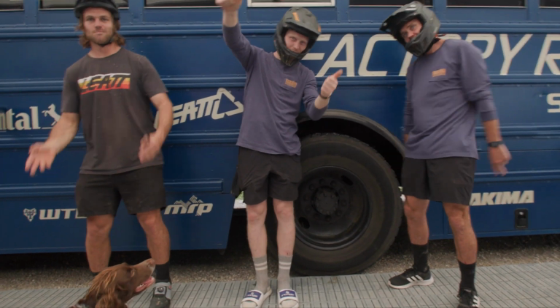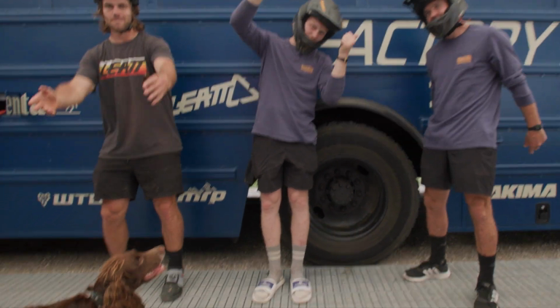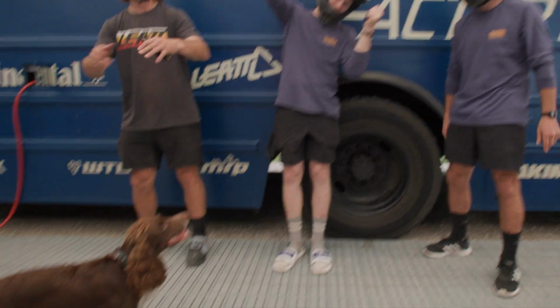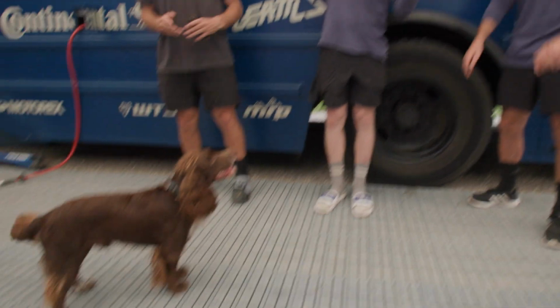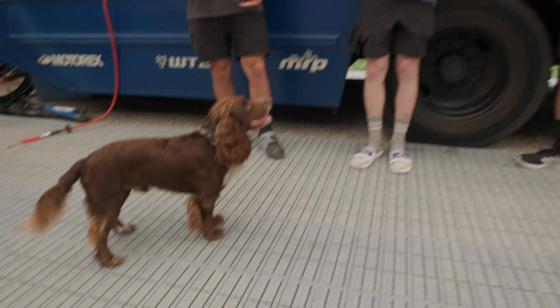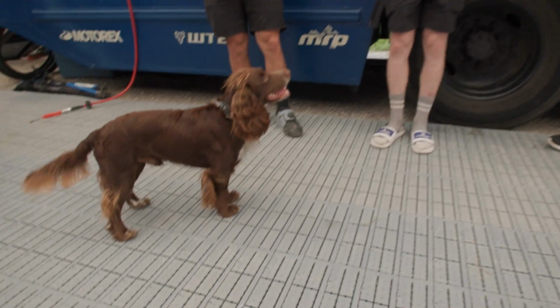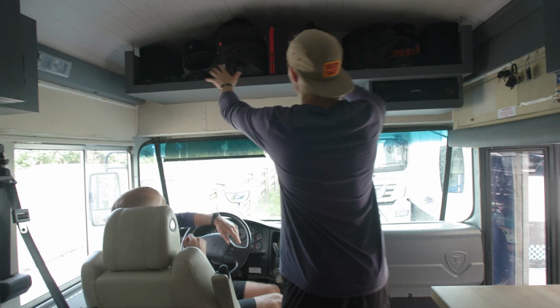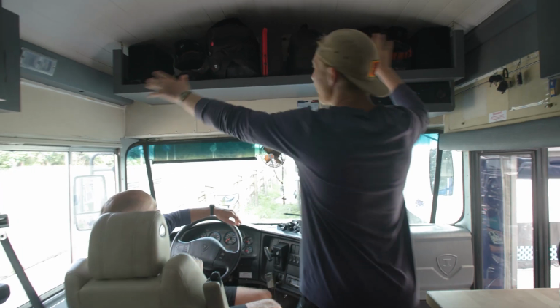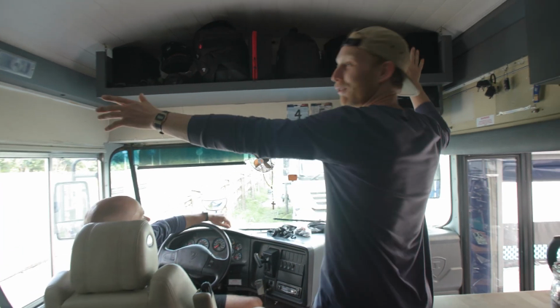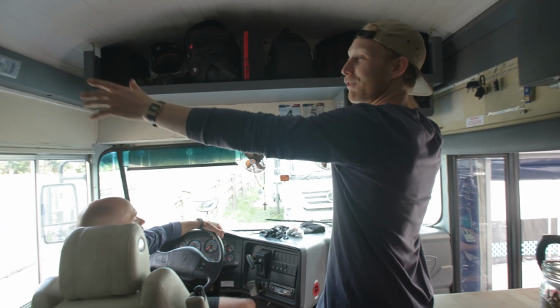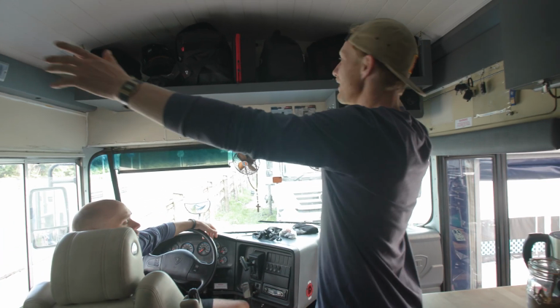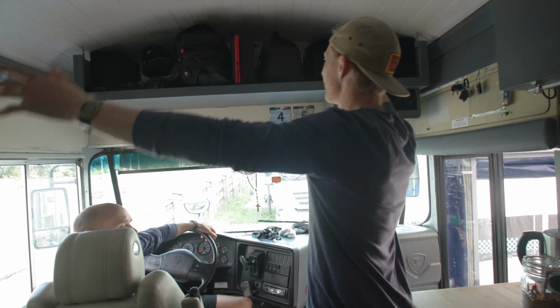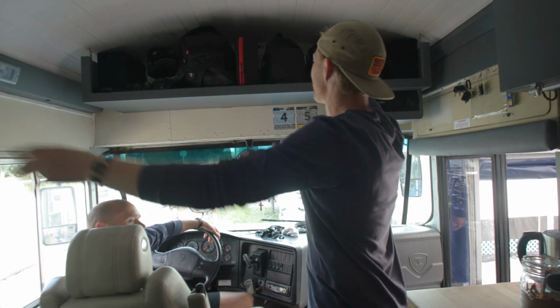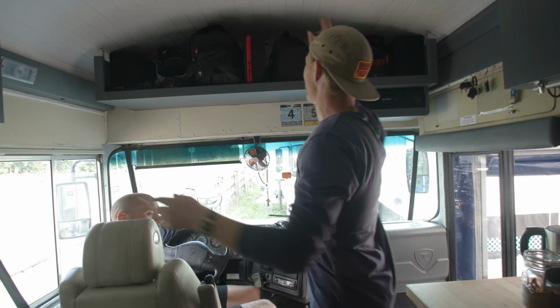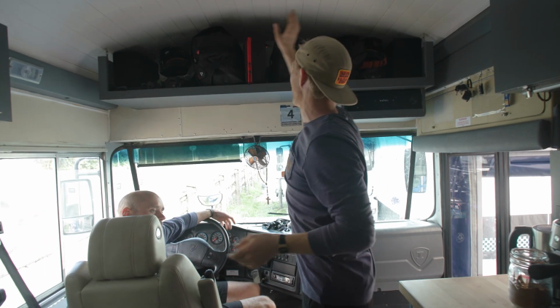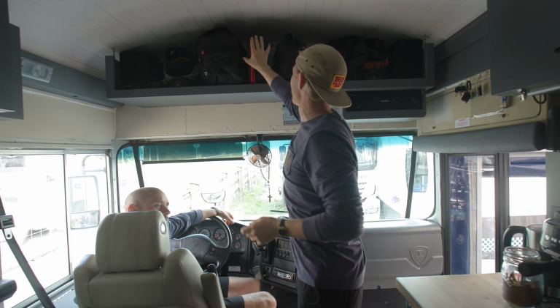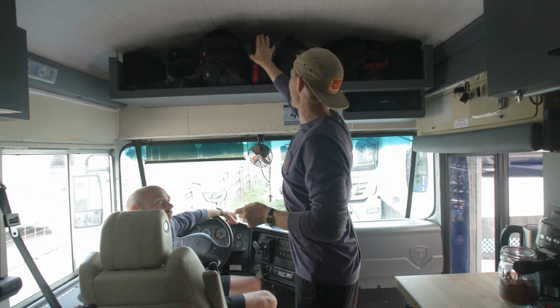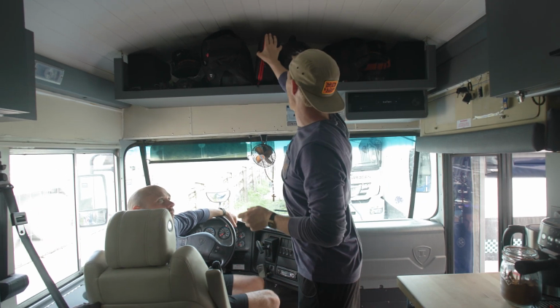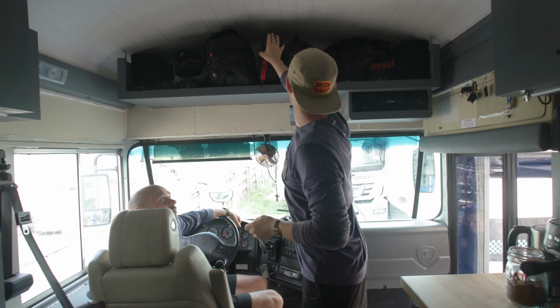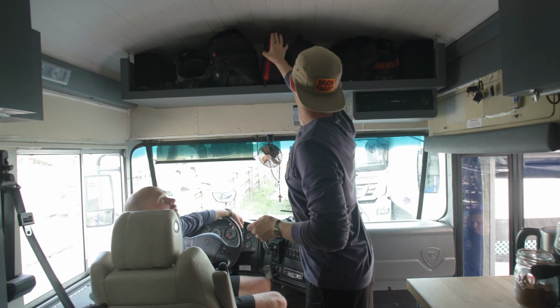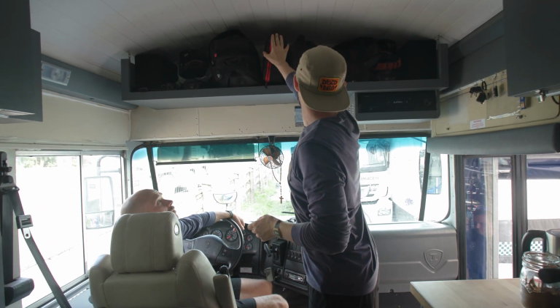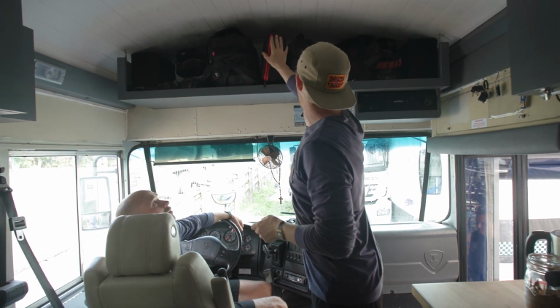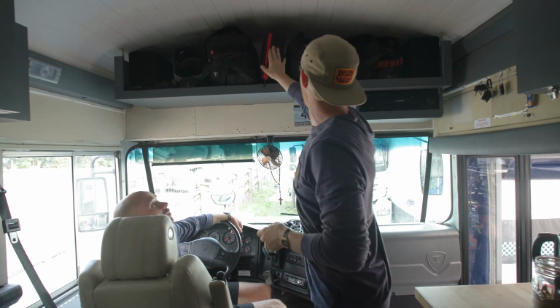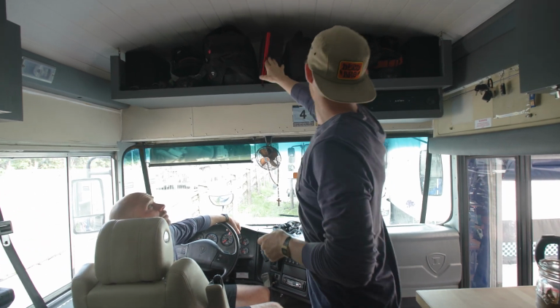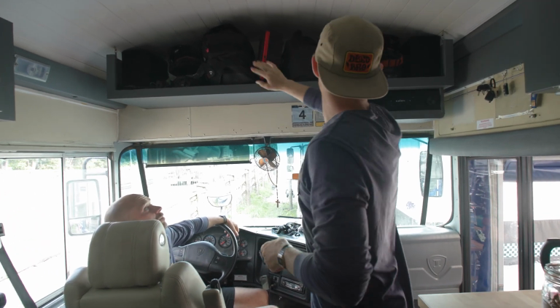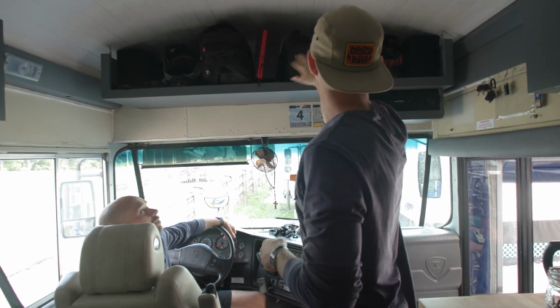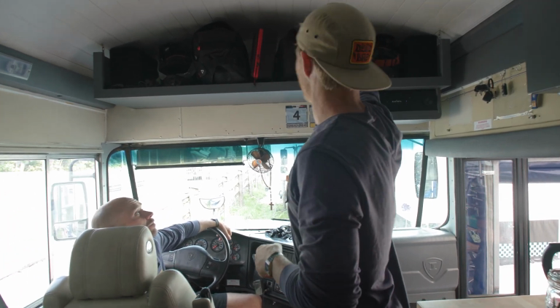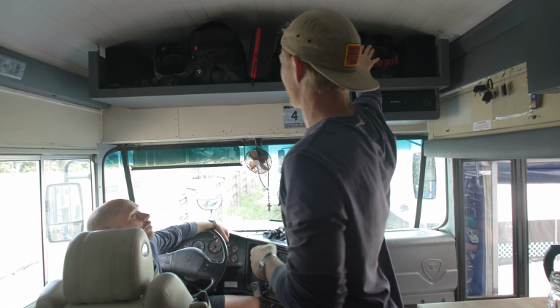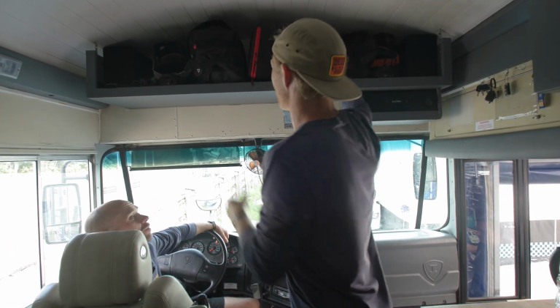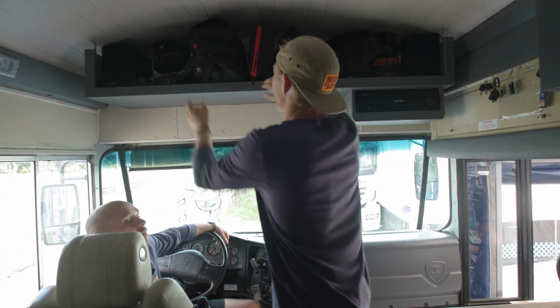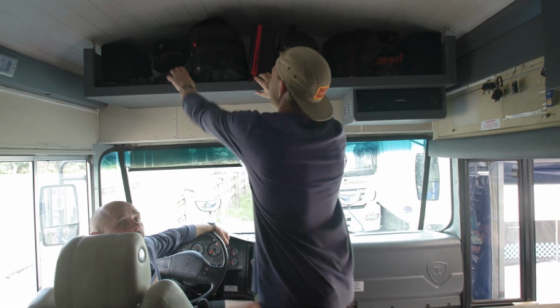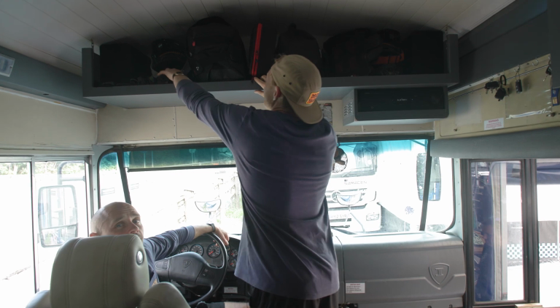This is actually storage with our full faces — Eddie's goggle bags up here, full faces, and chest protectors.